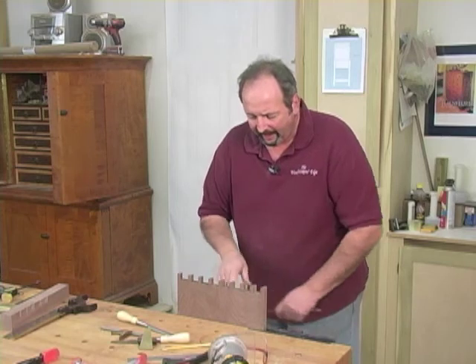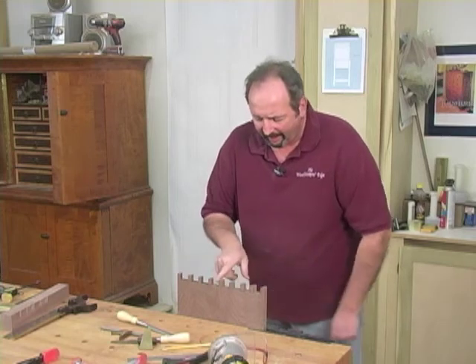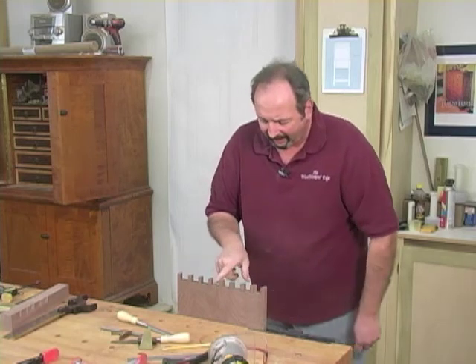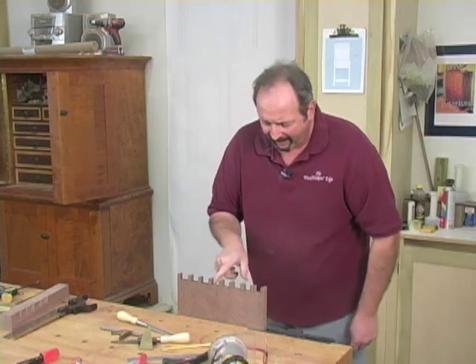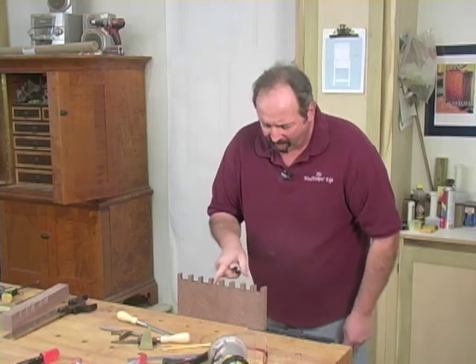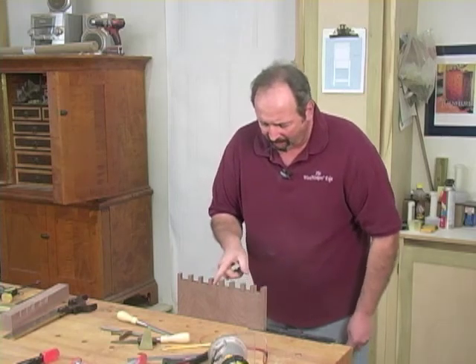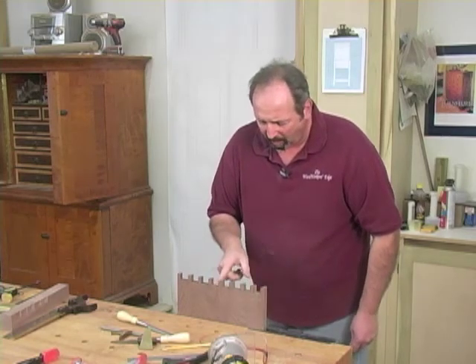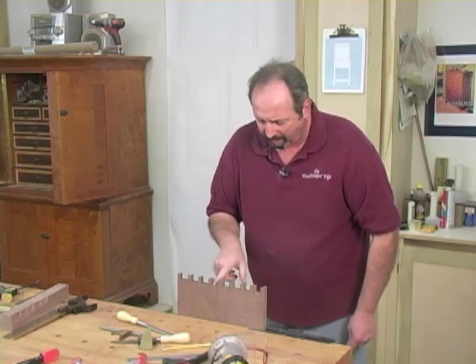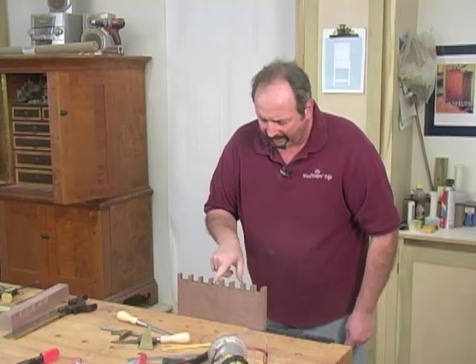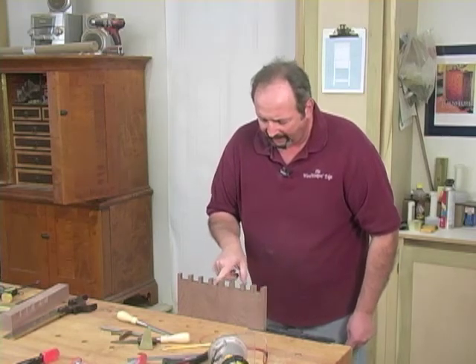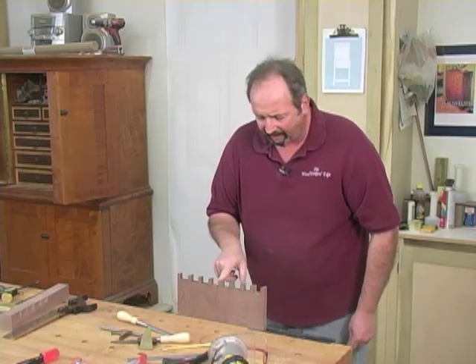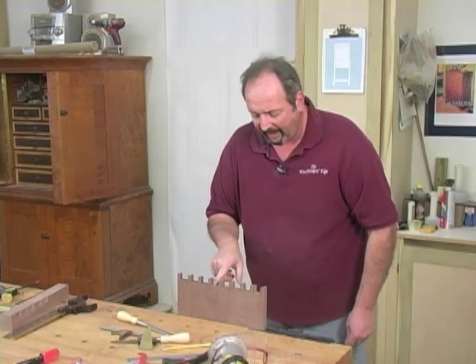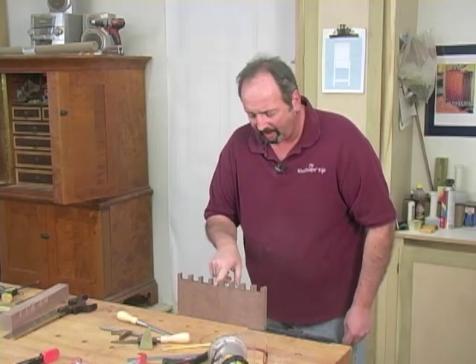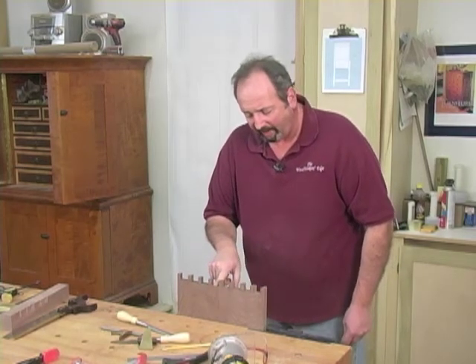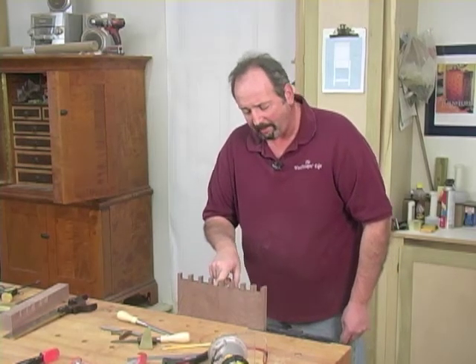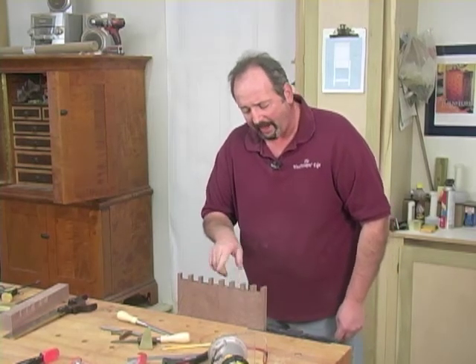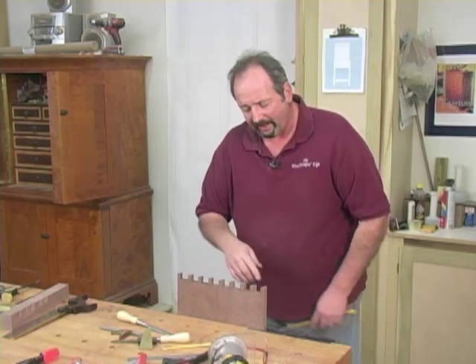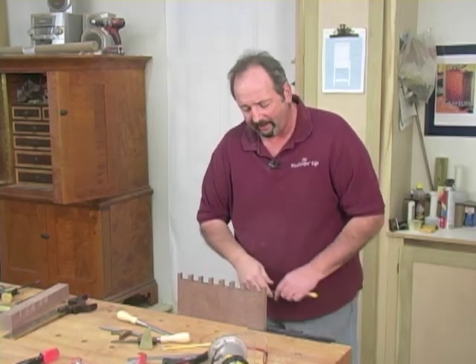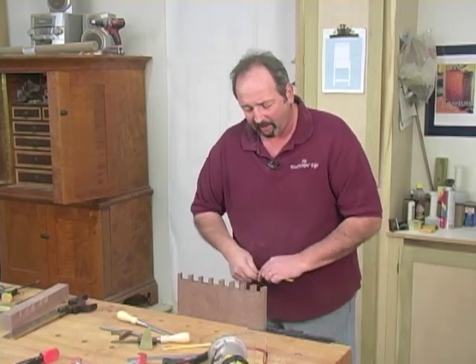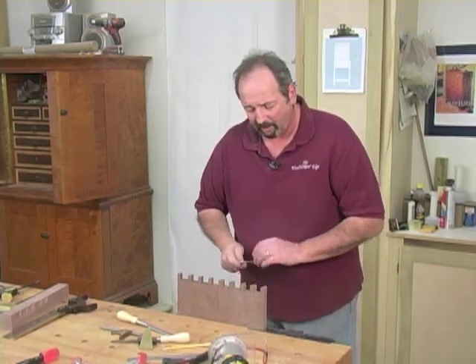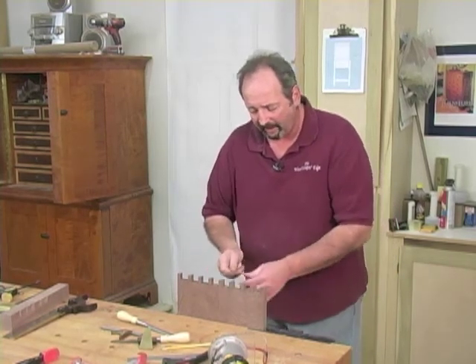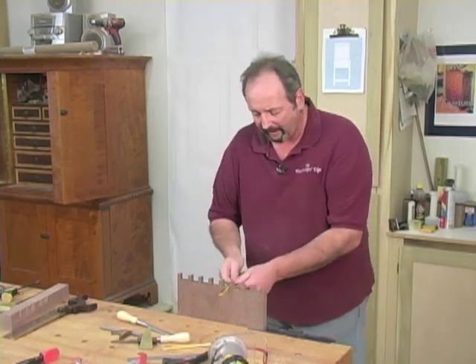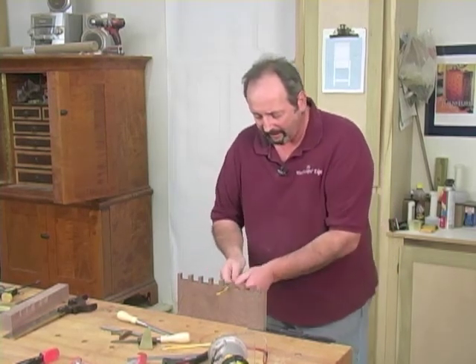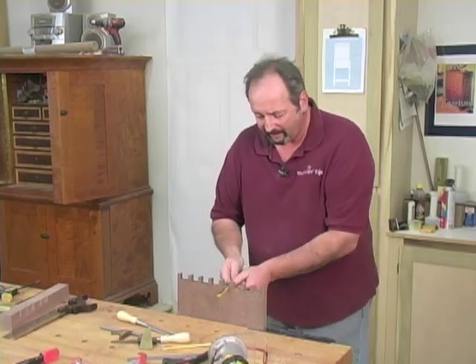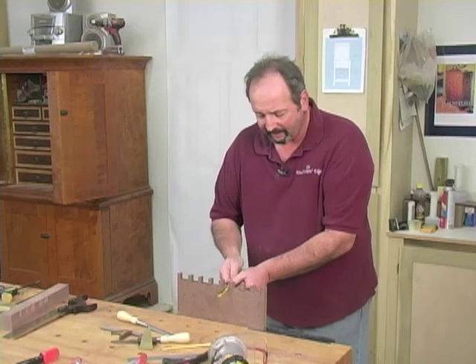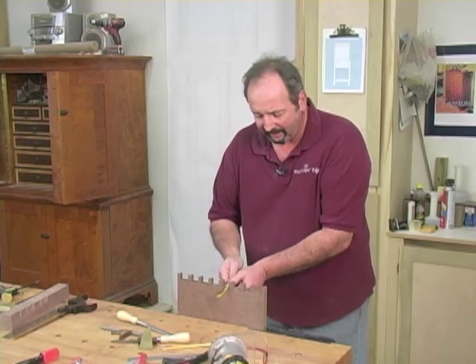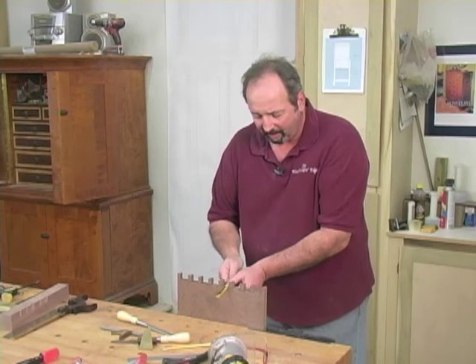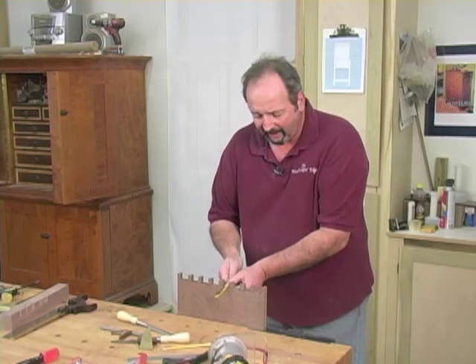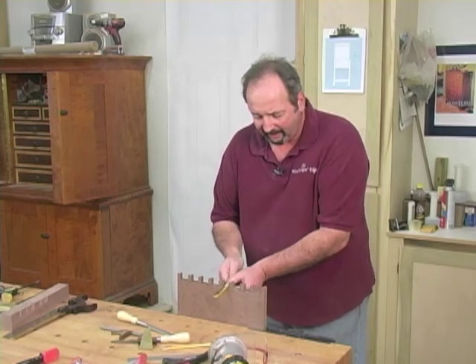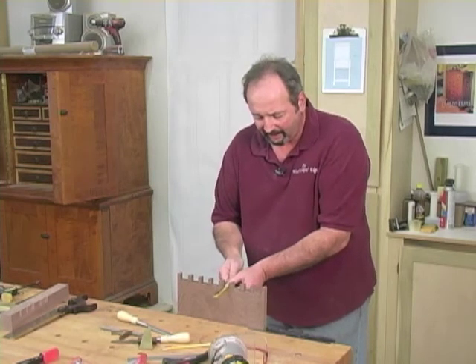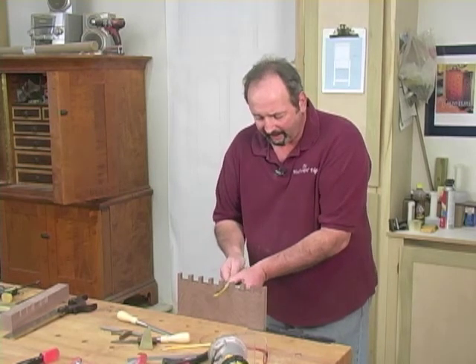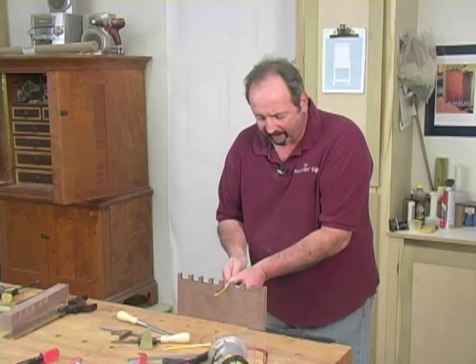Now I've got a nice sharp corner, 90-degree angle, flat bottom, and everything works great. This is a neat little way to get this taken care of.